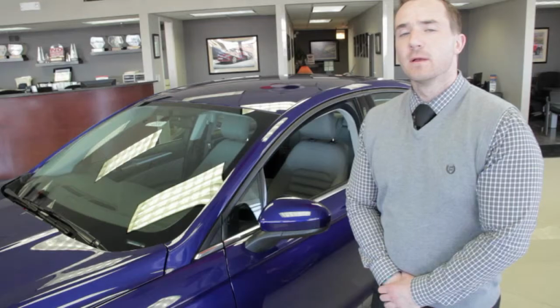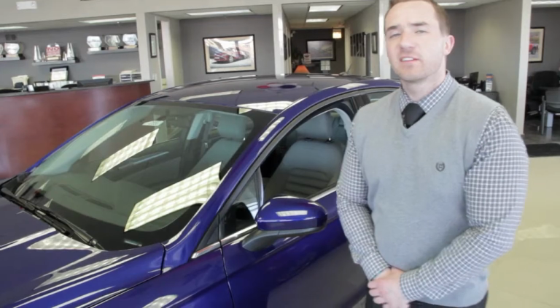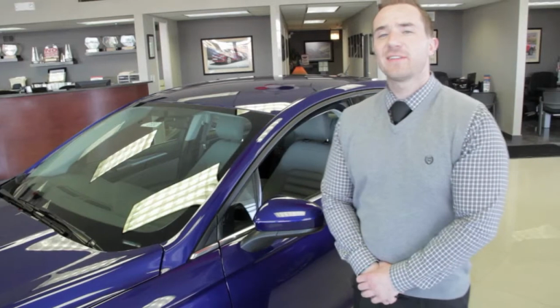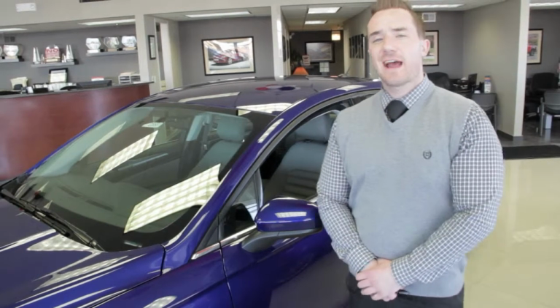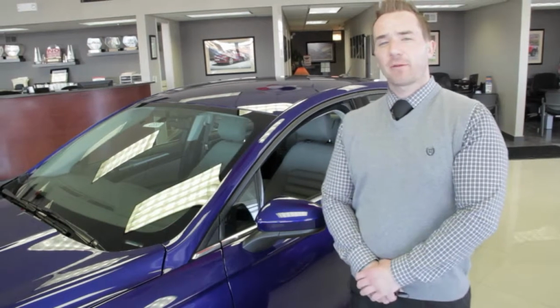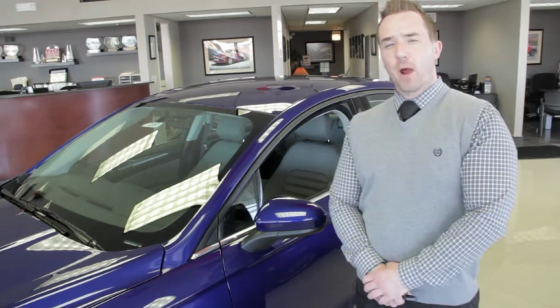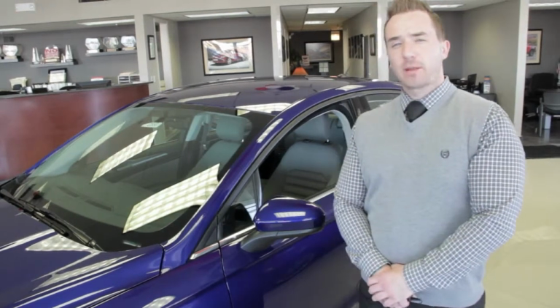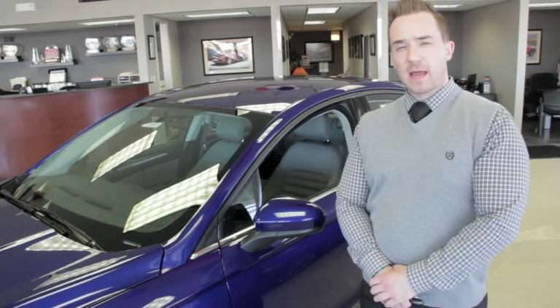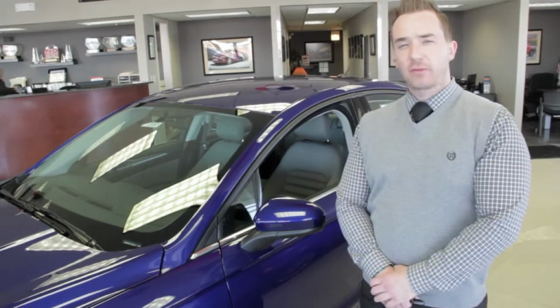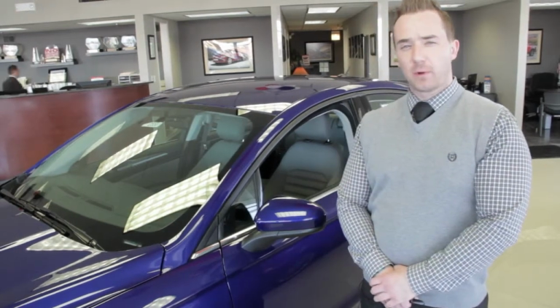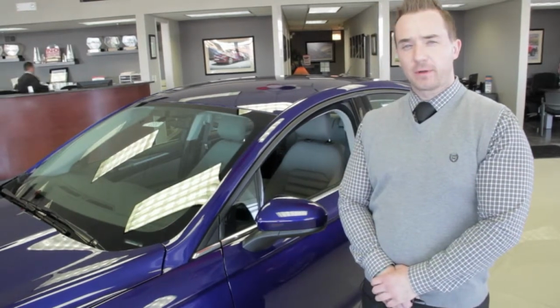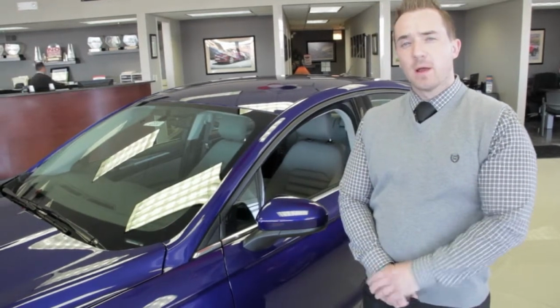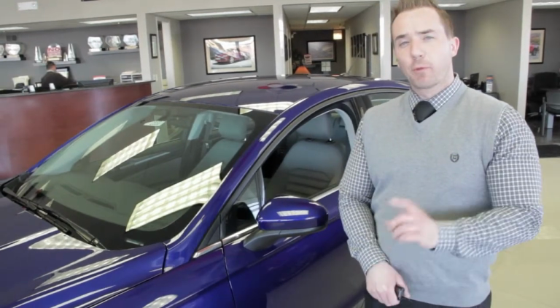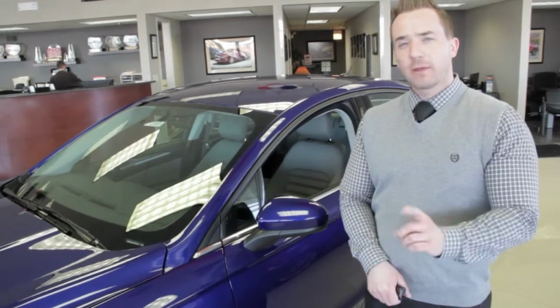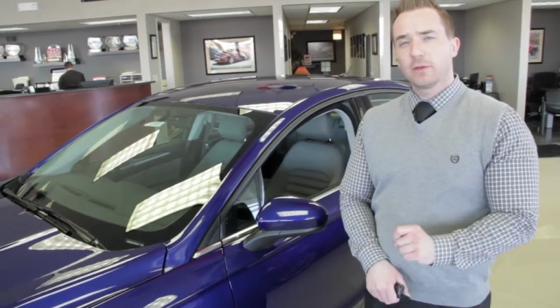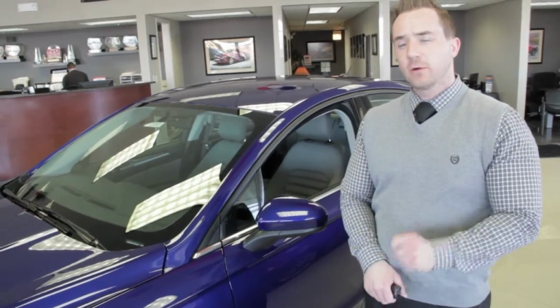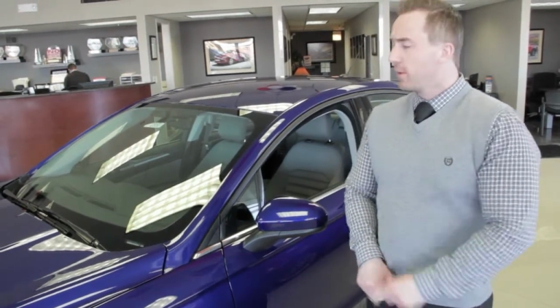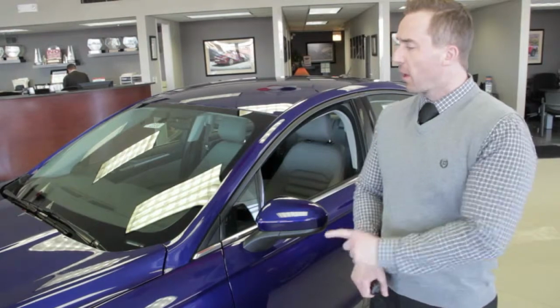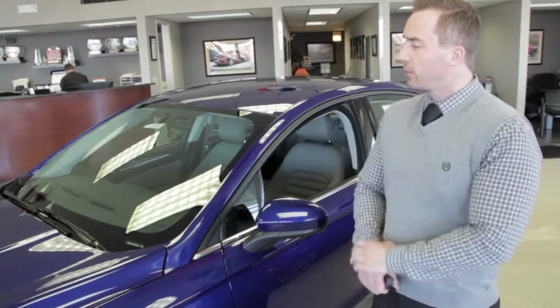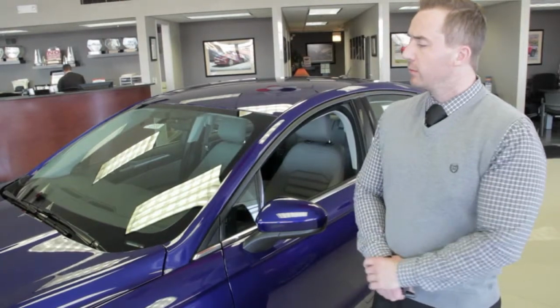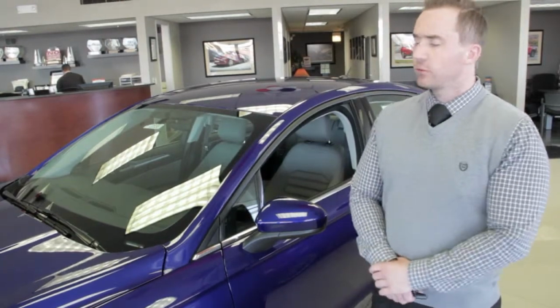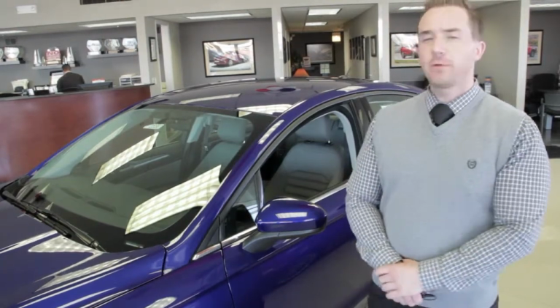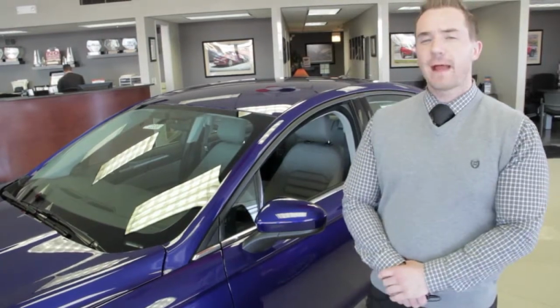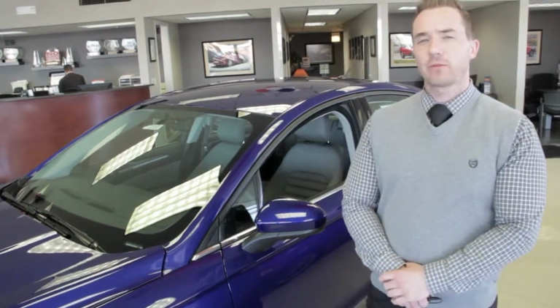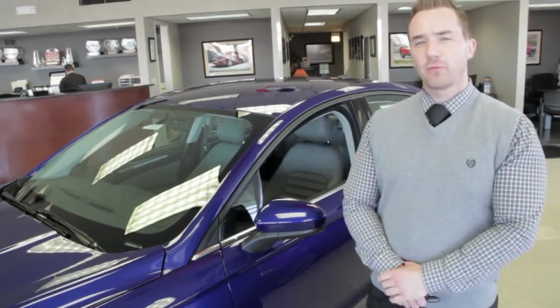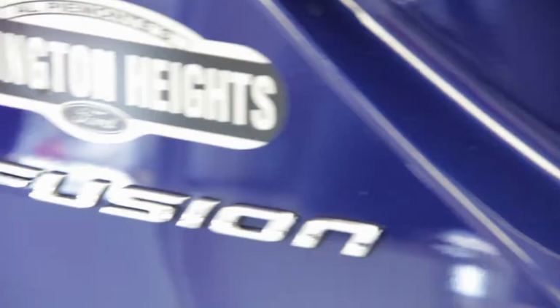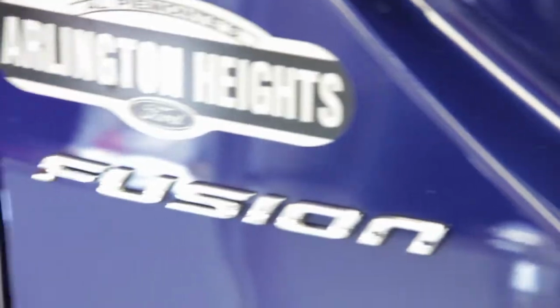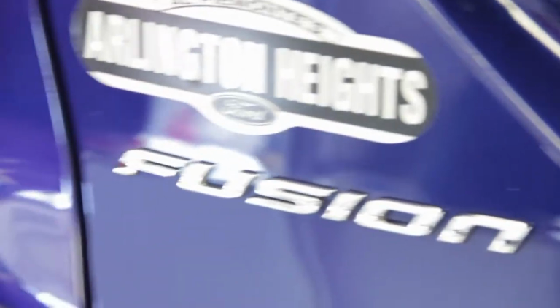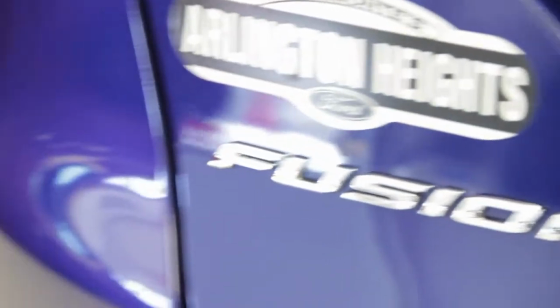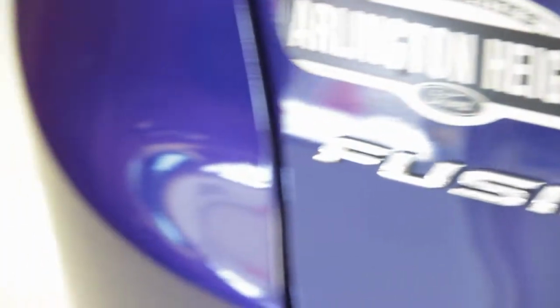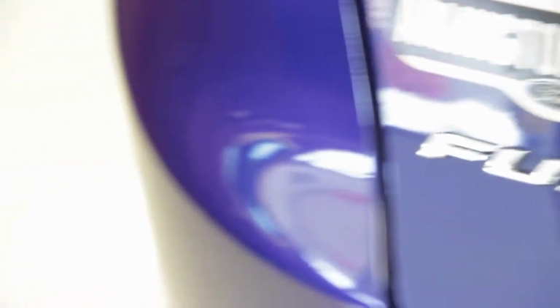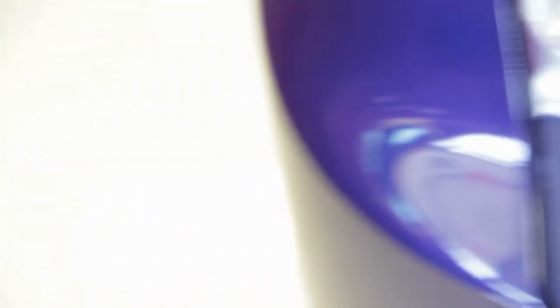Stephen Halleck from Arlington Heights Ford bringing to you the all new 2014 Ford Fusion.